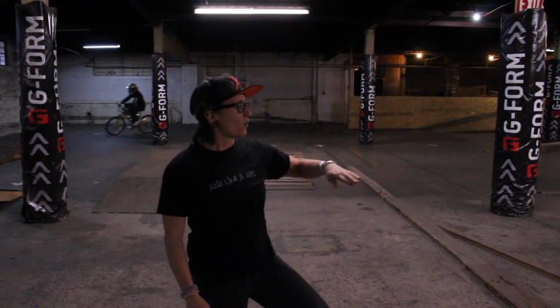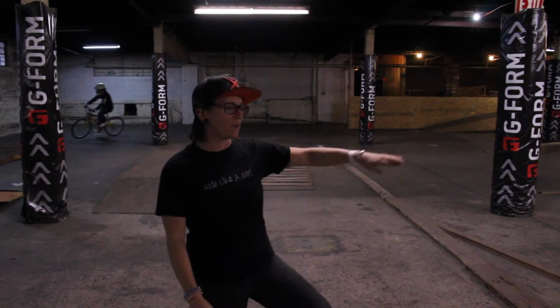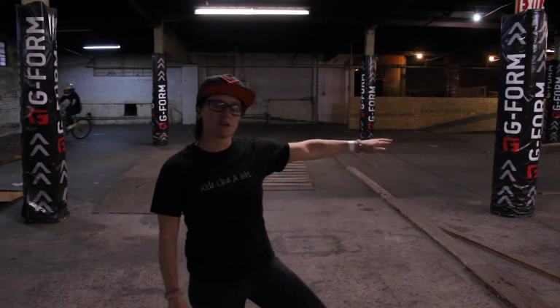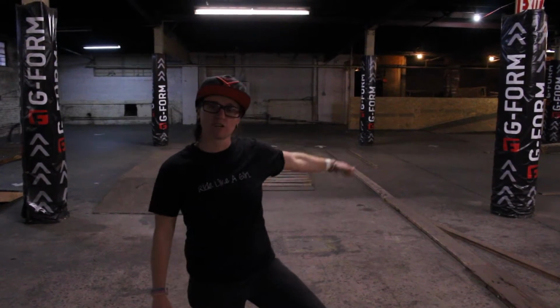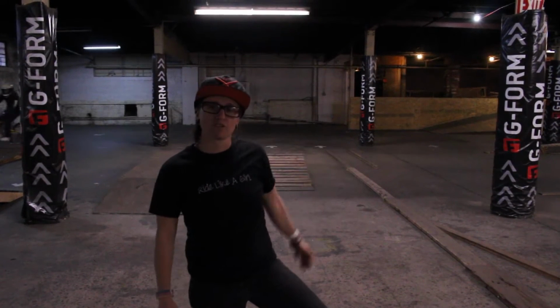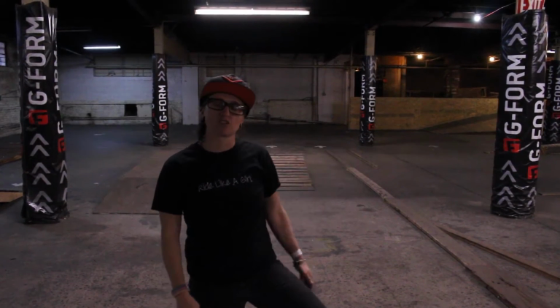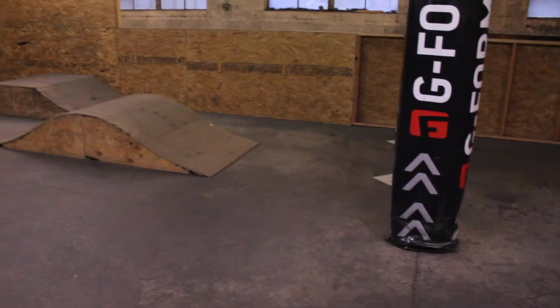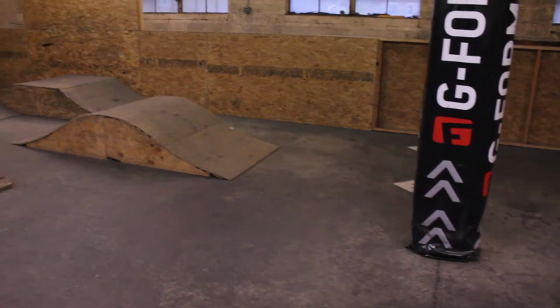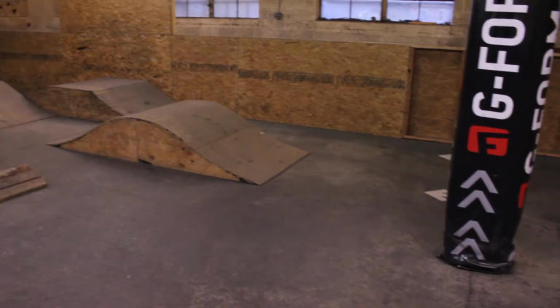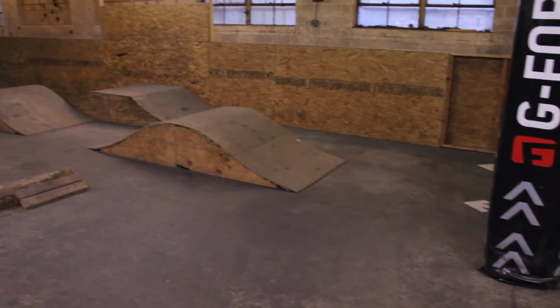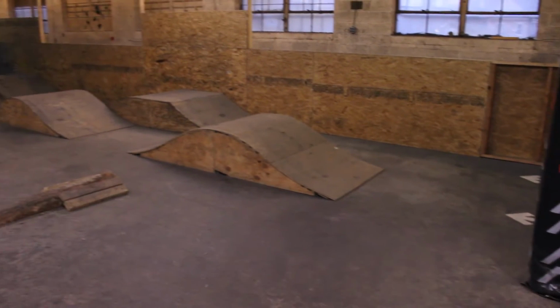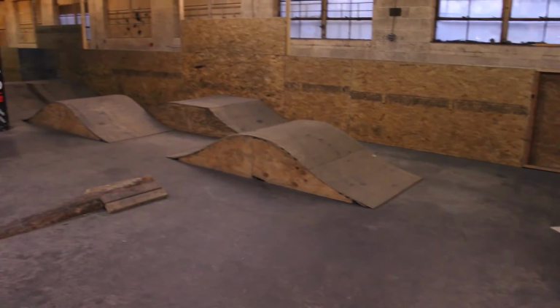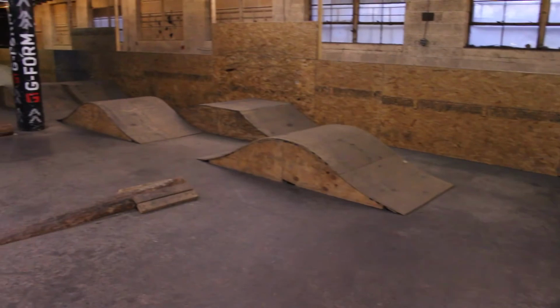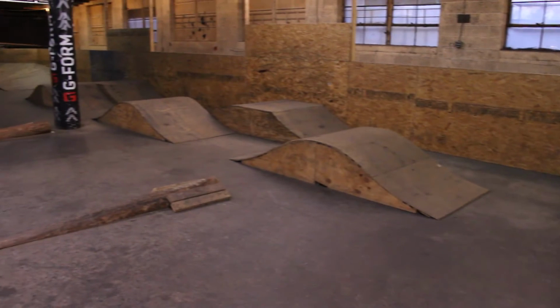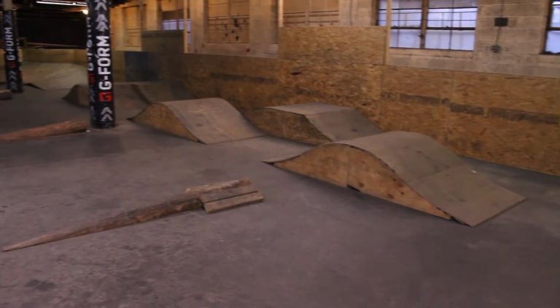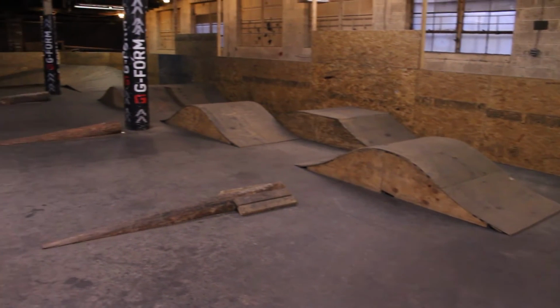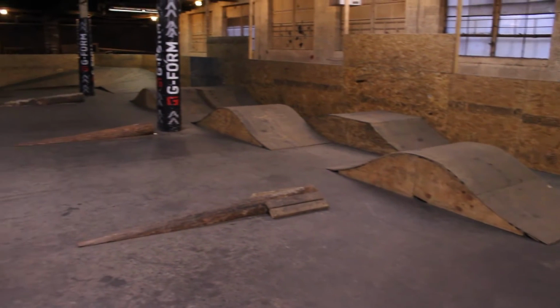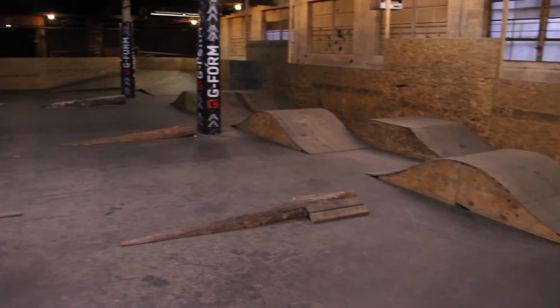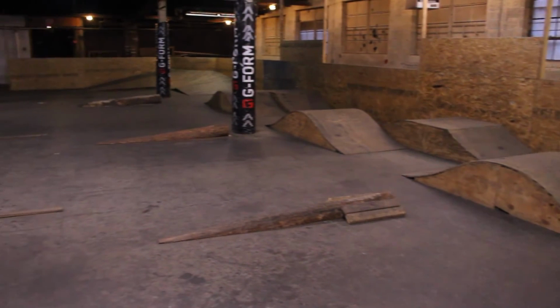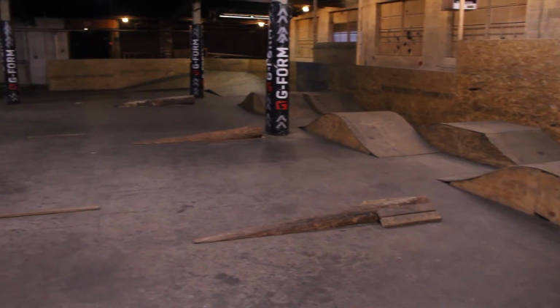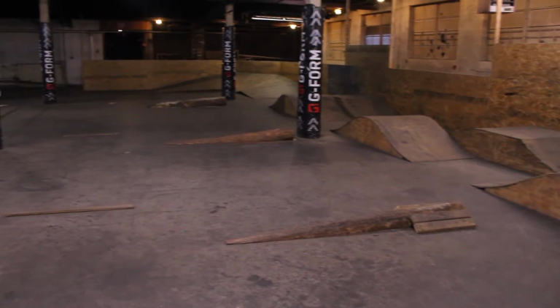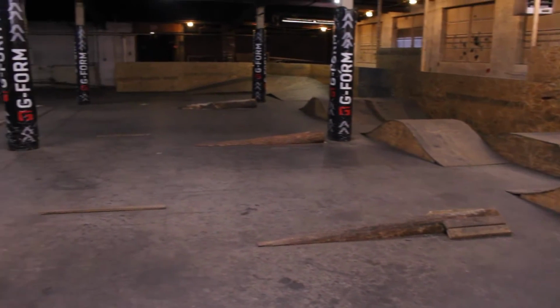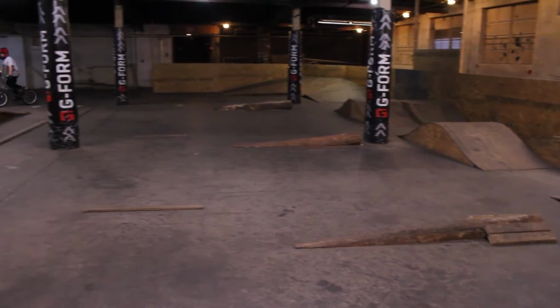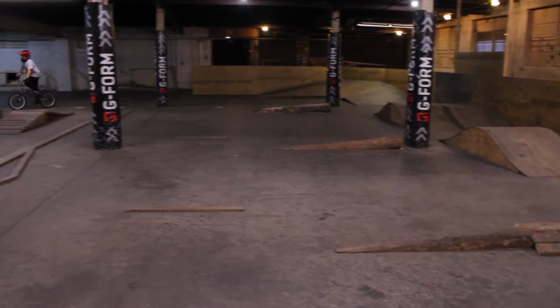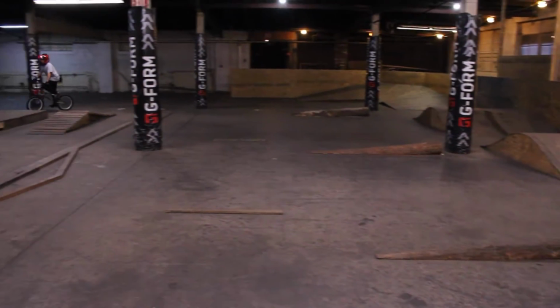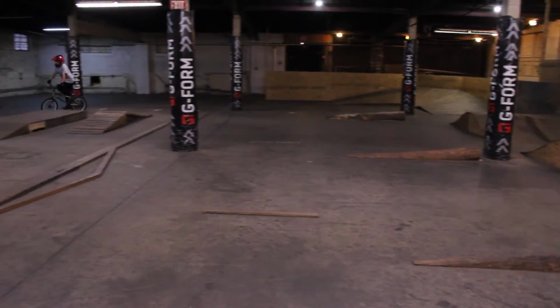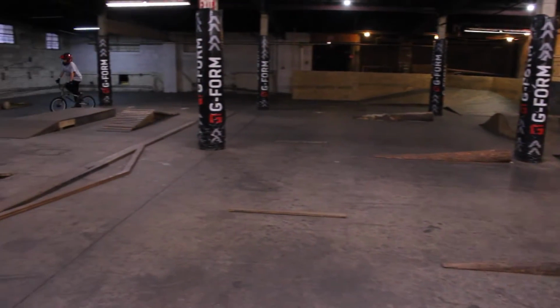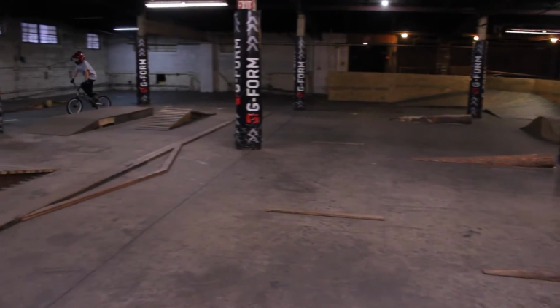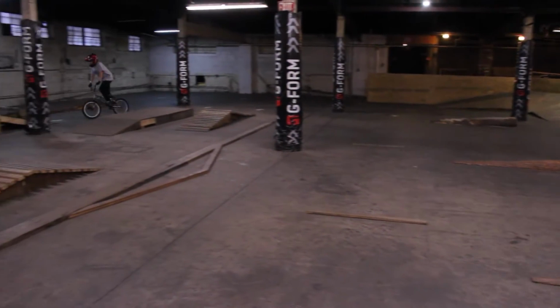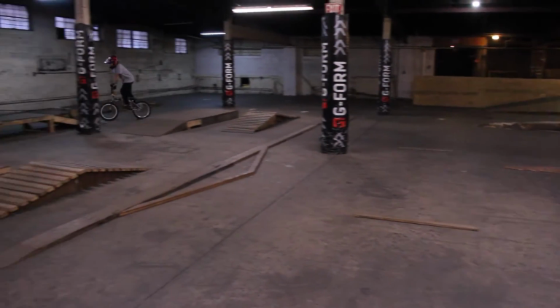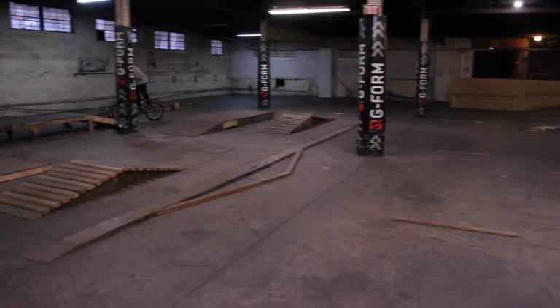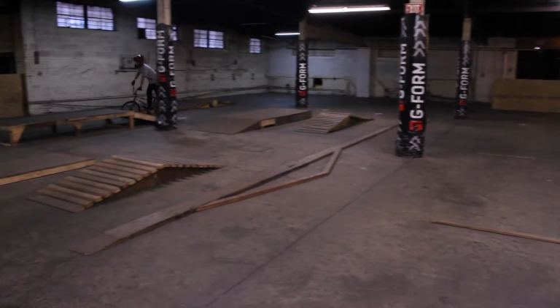We have a bunch of different features upstairs that we're going to get you guys through and get you comfortable on your bike, so we can take you downstairs and you can keep shredding.